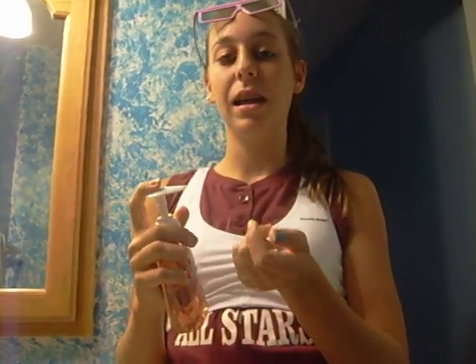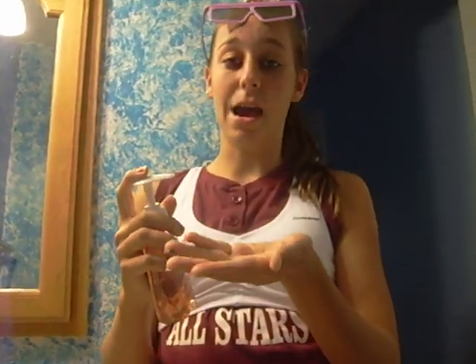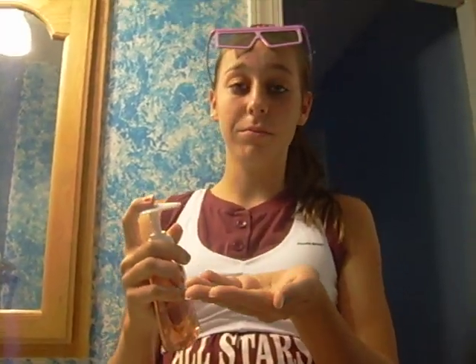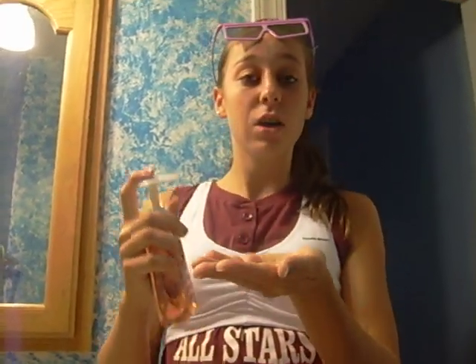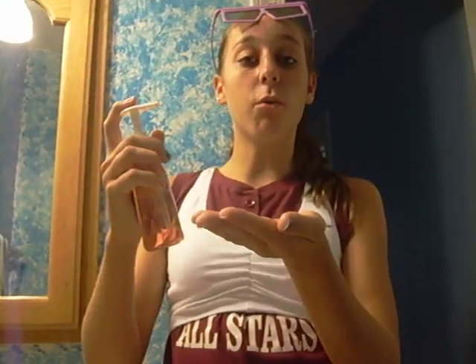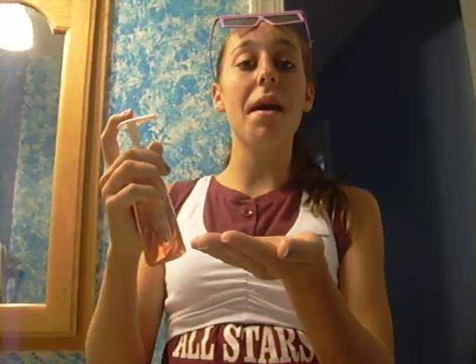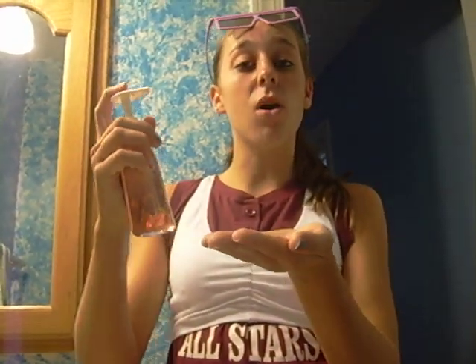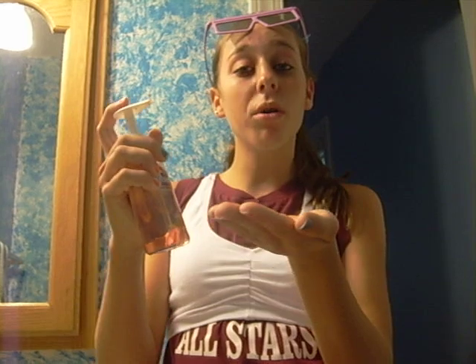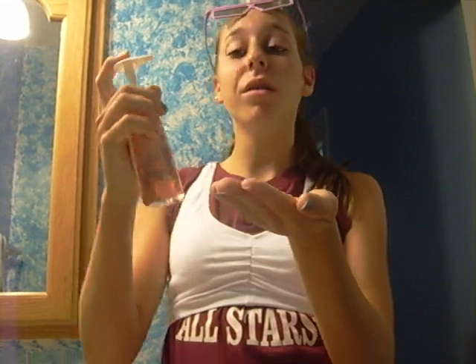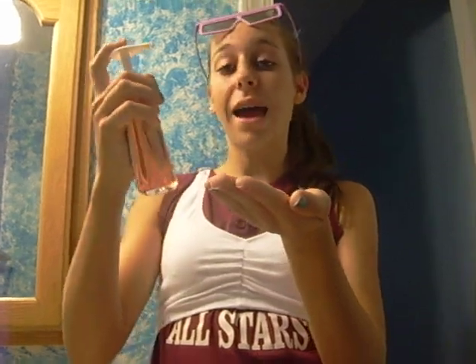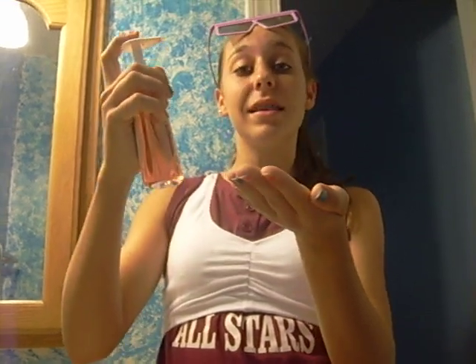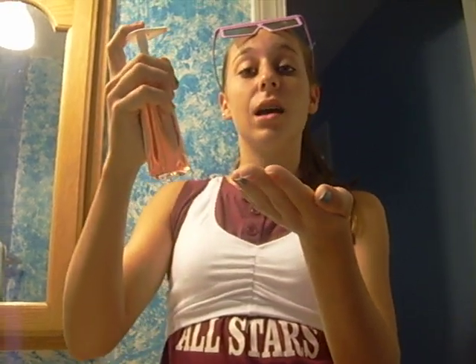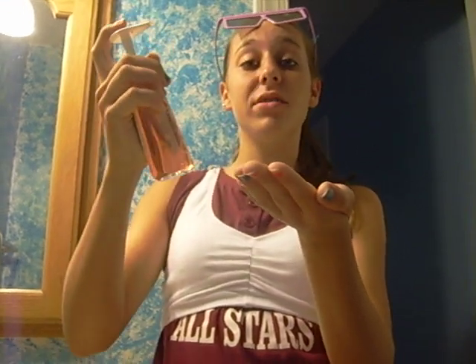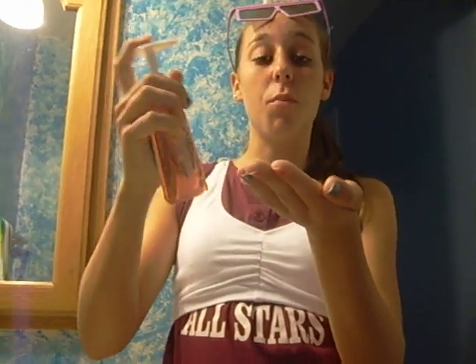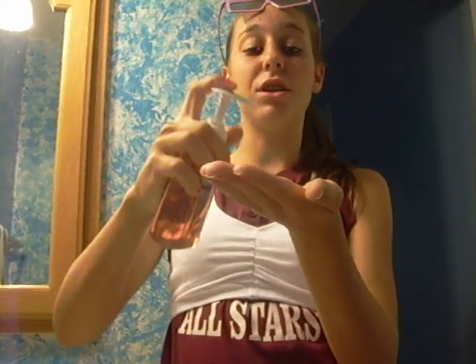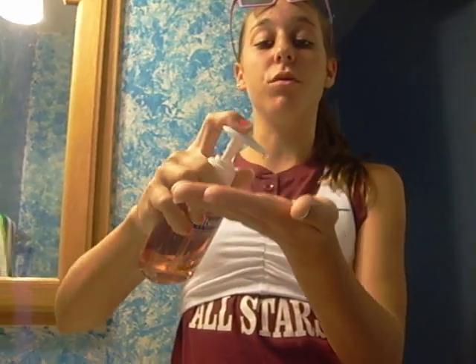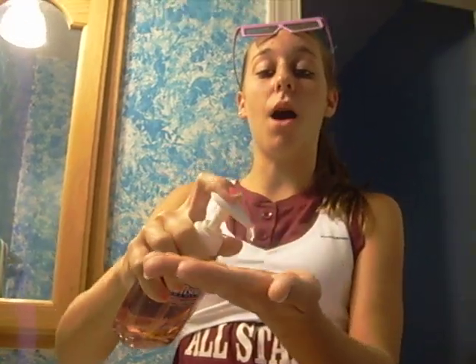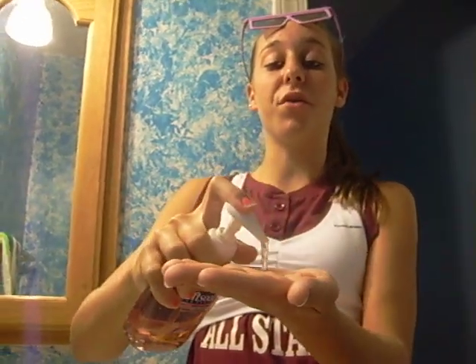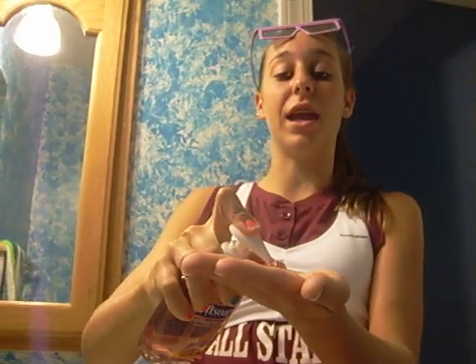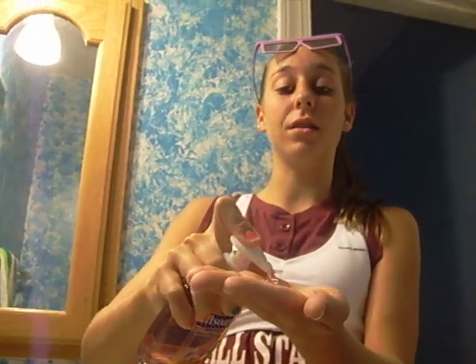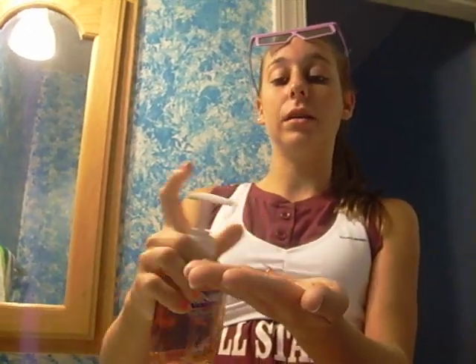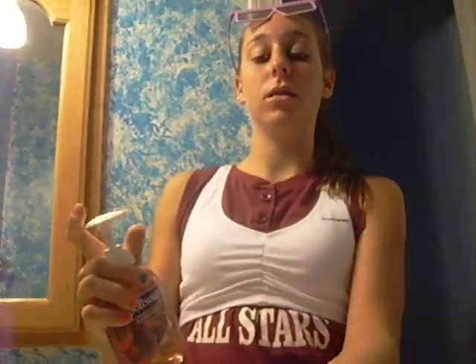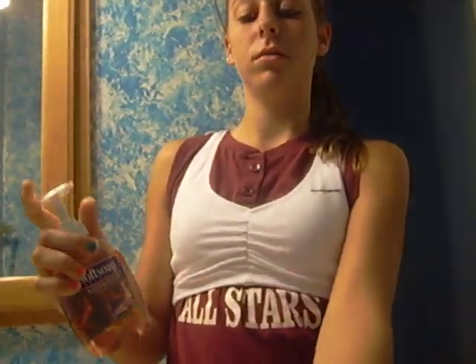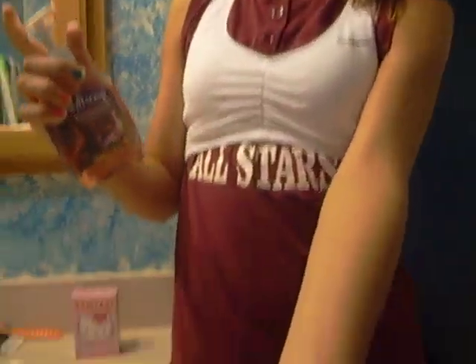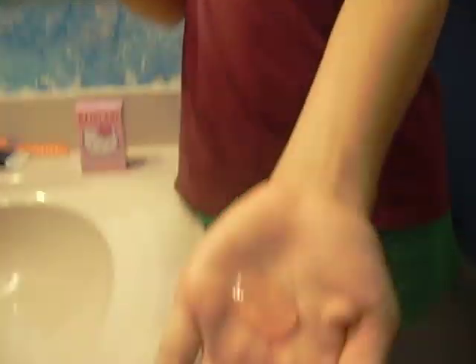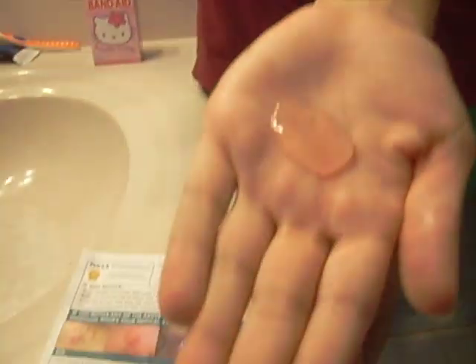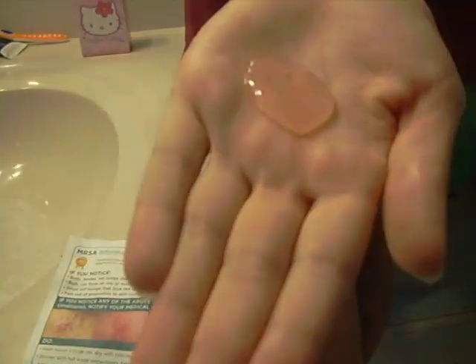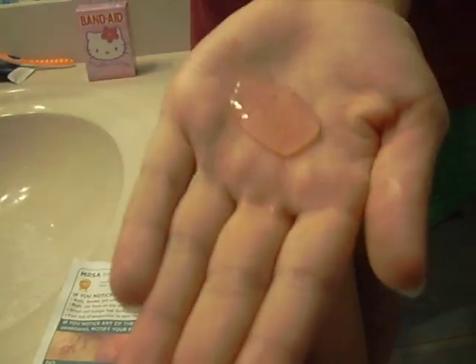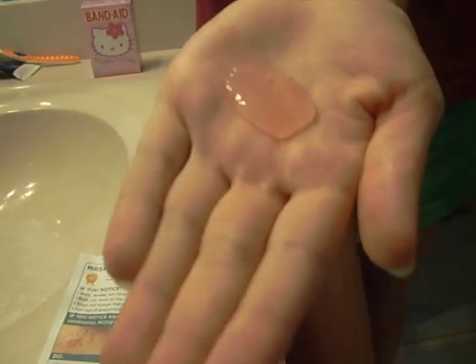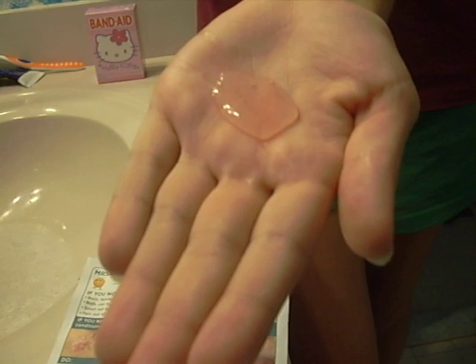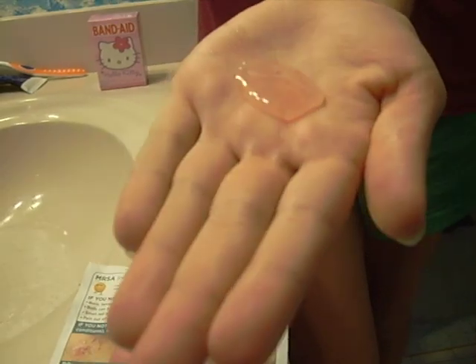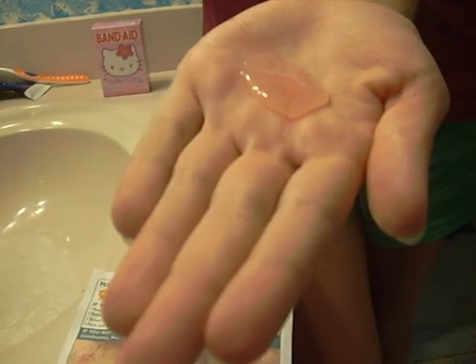Now, squirt about a quarter size of soap into the palm of your hand. Quarter size.